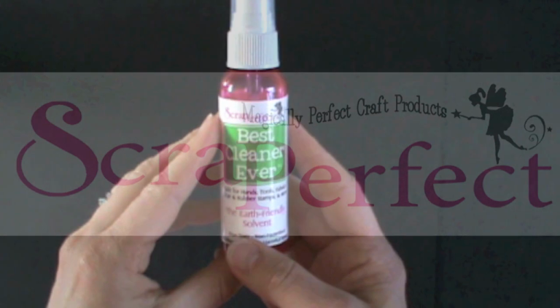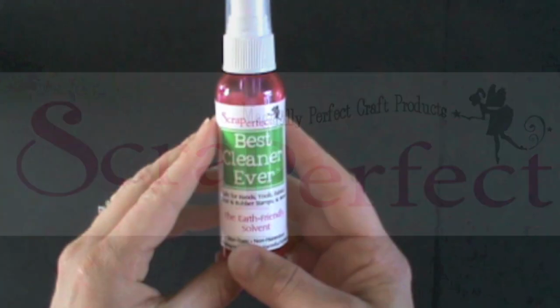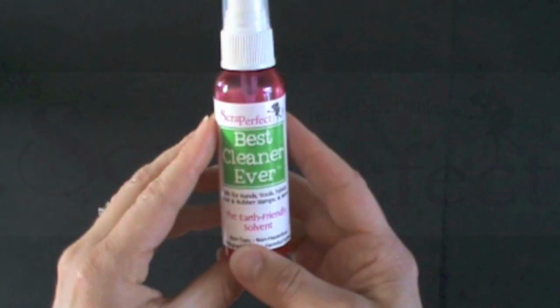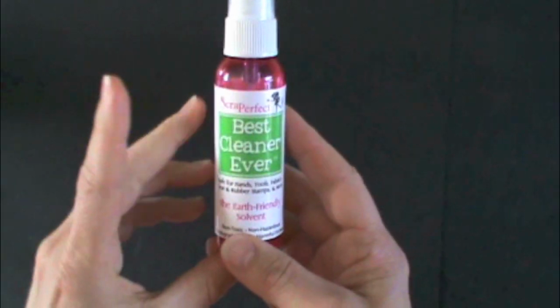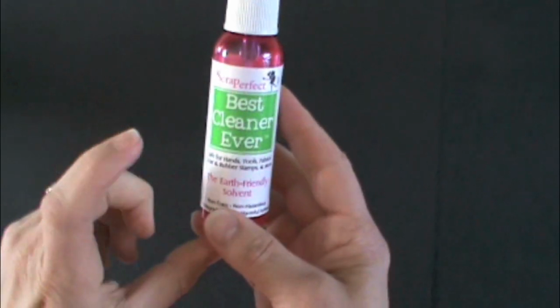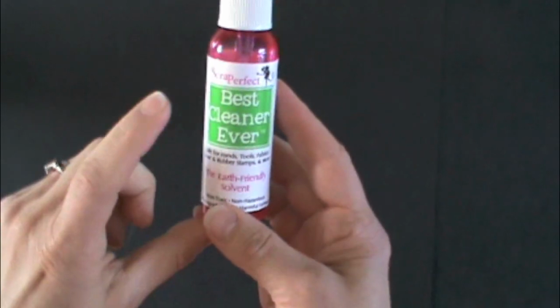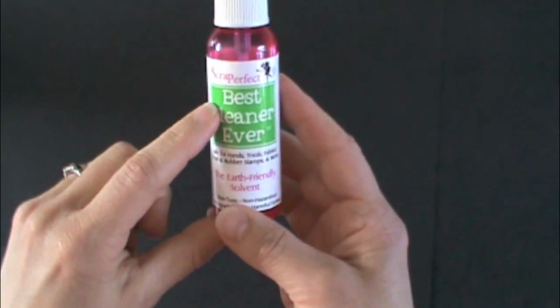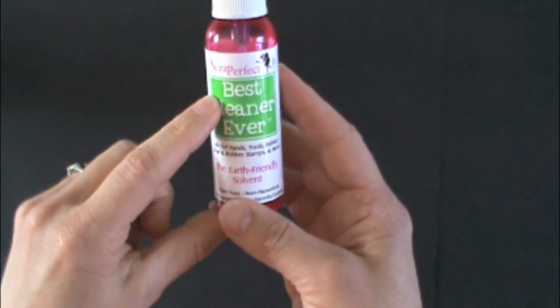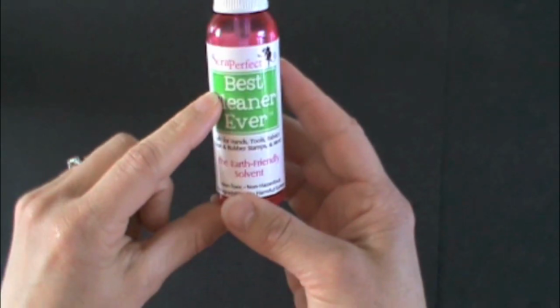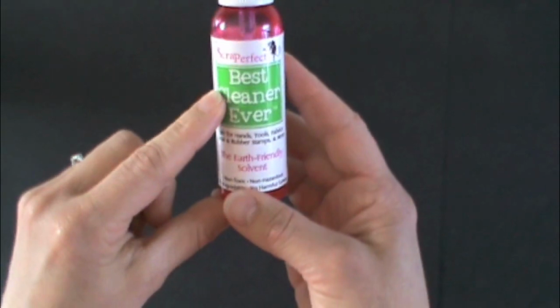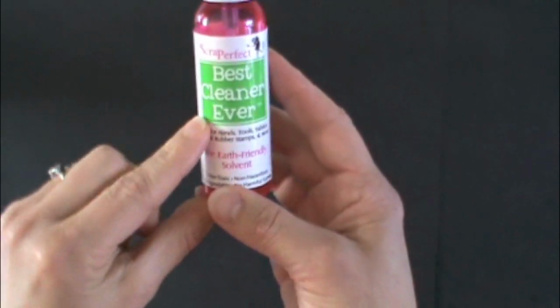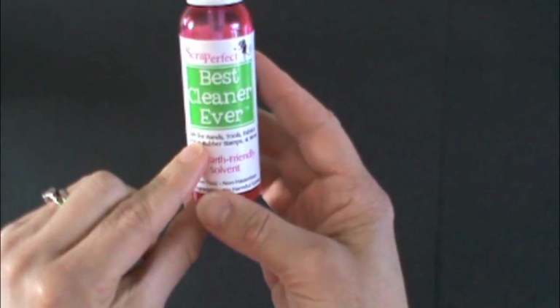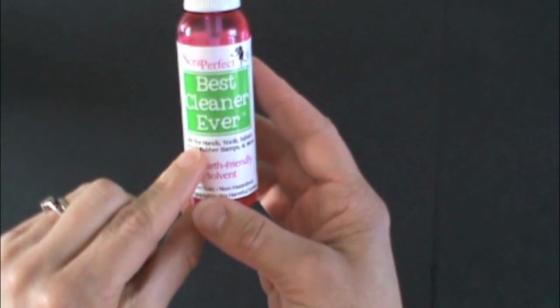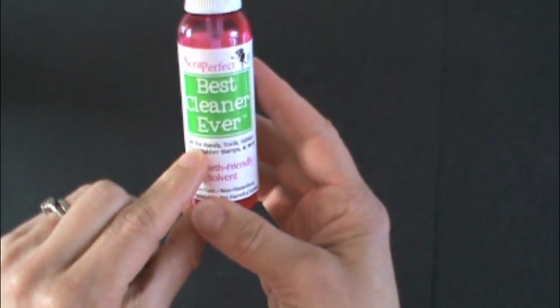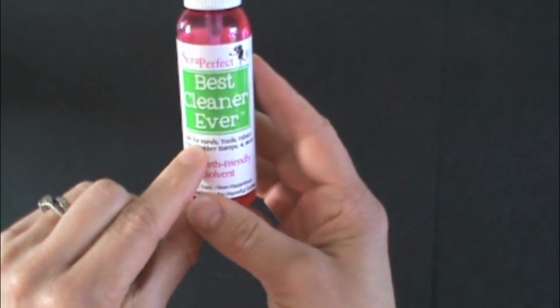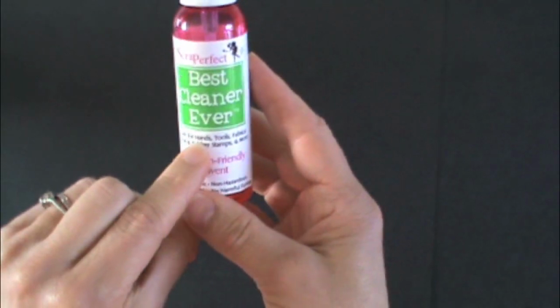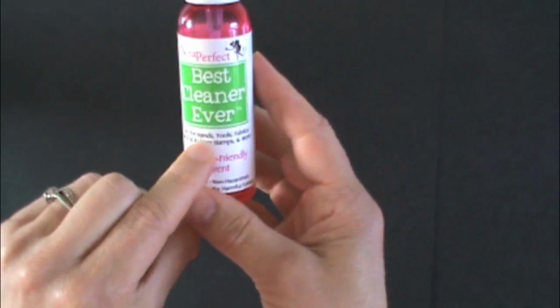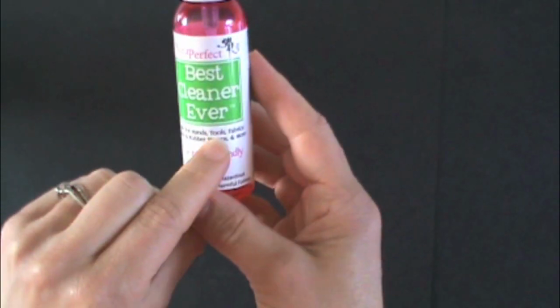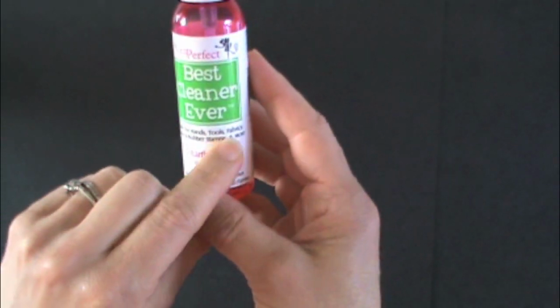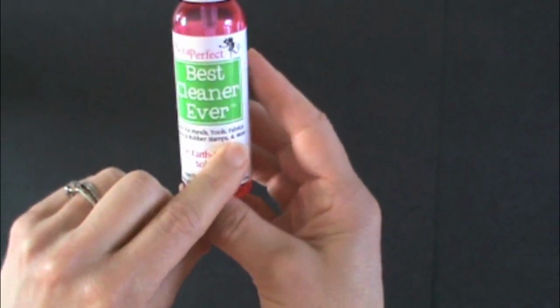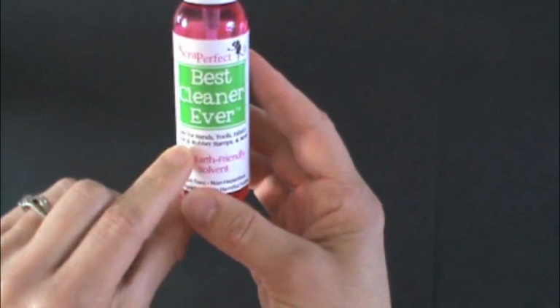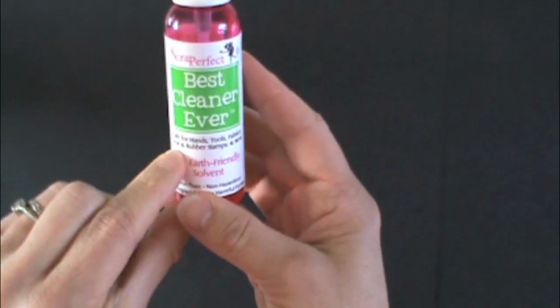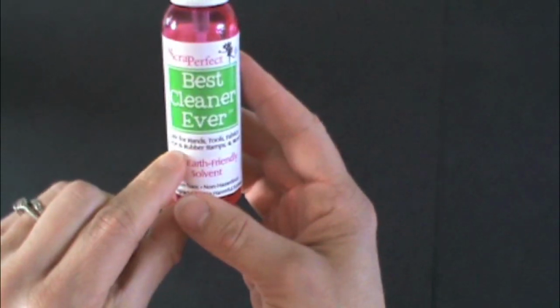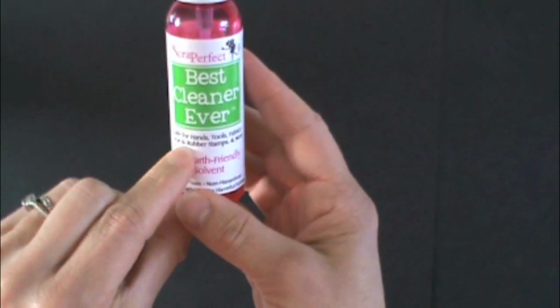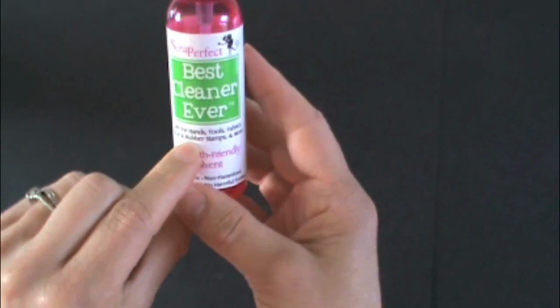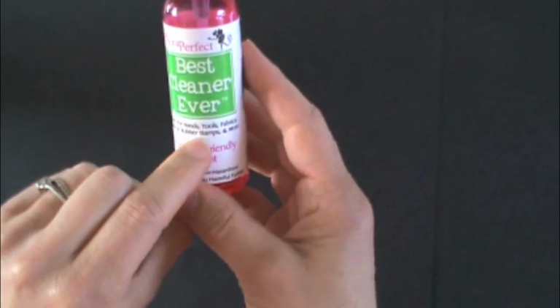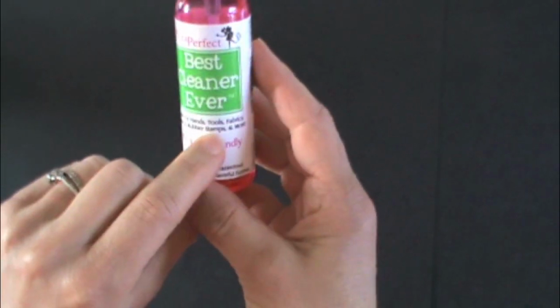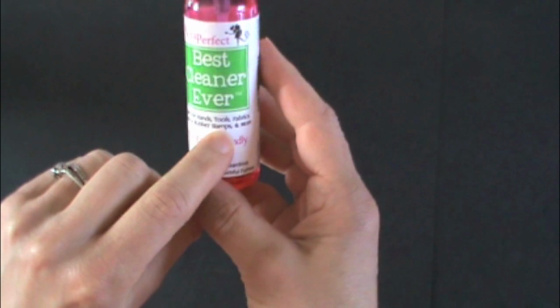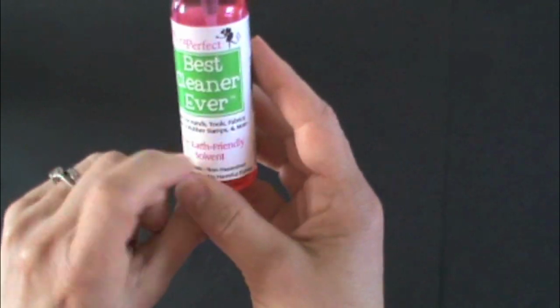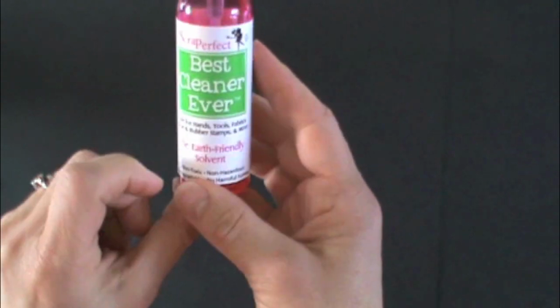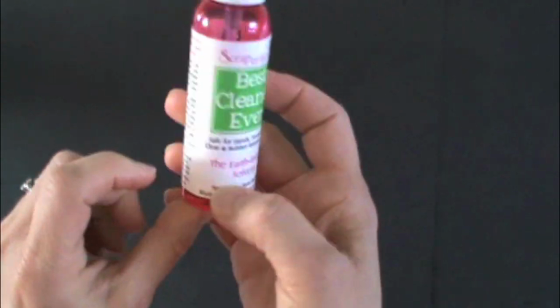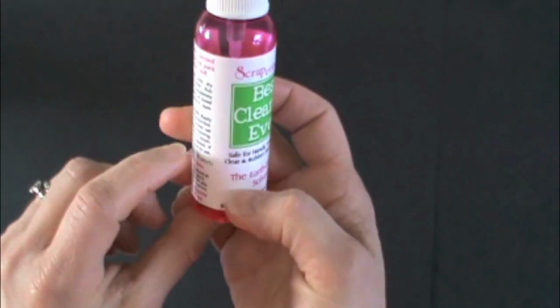Hi, this is the Best Cleaner Ever. It's safe for hands, tools, fabrics, clear and rubber stamps, and more.